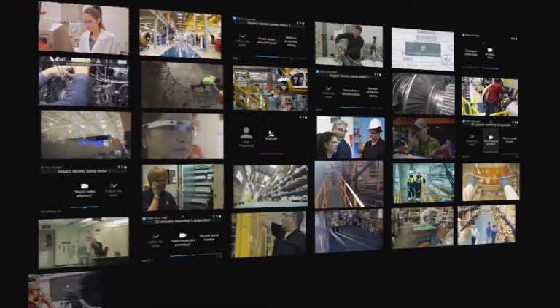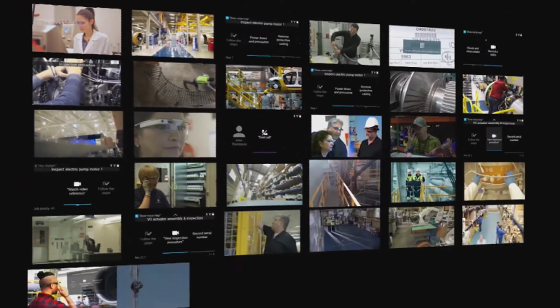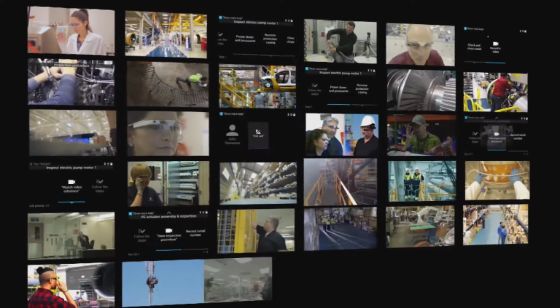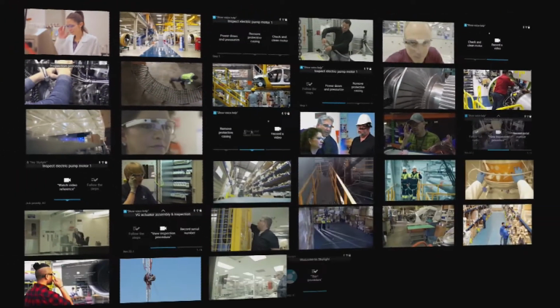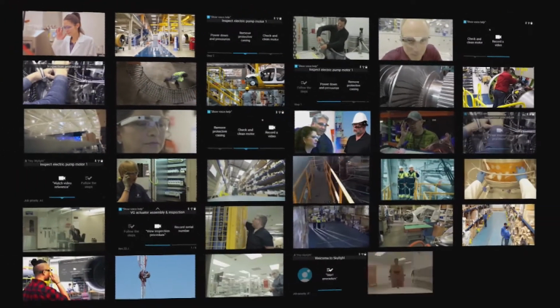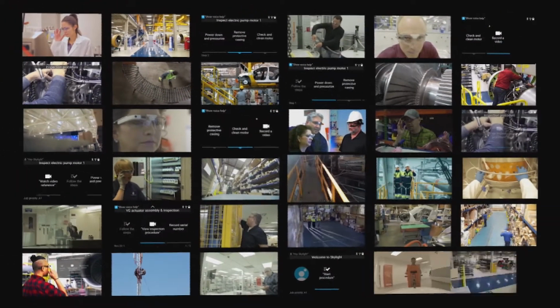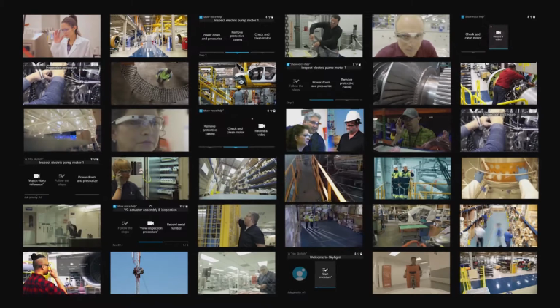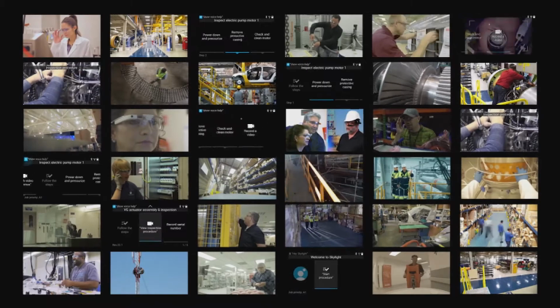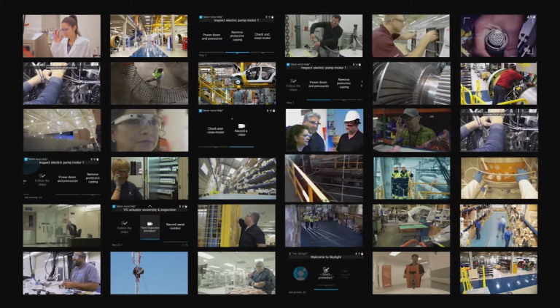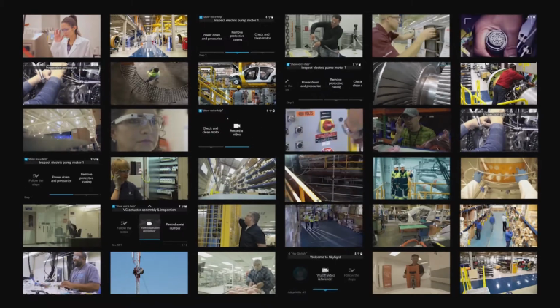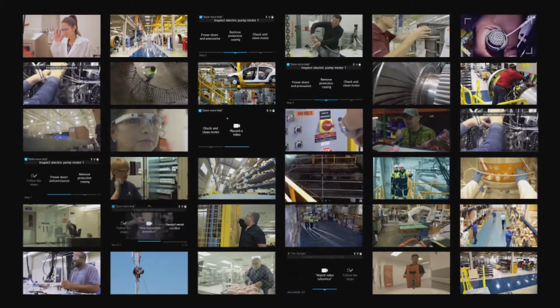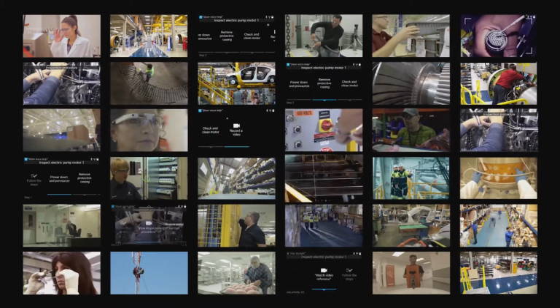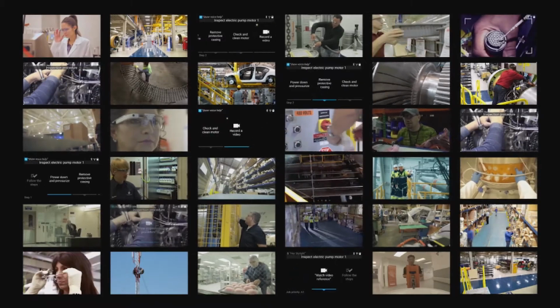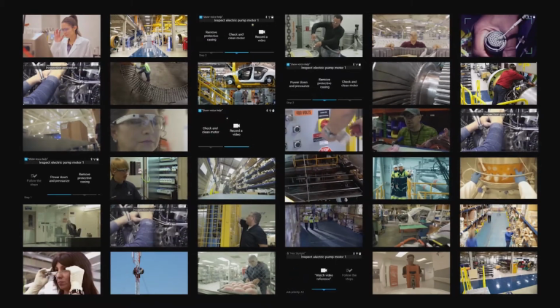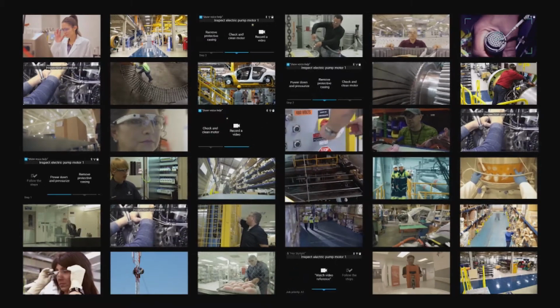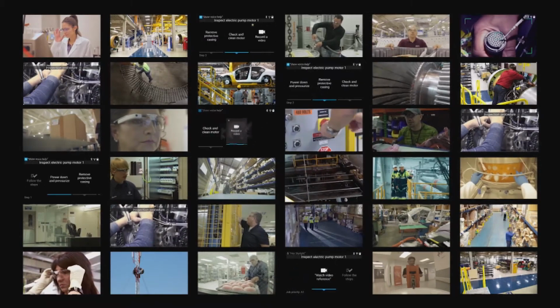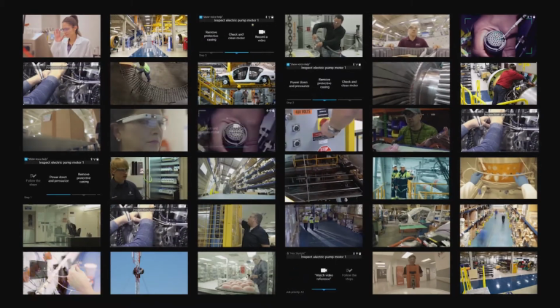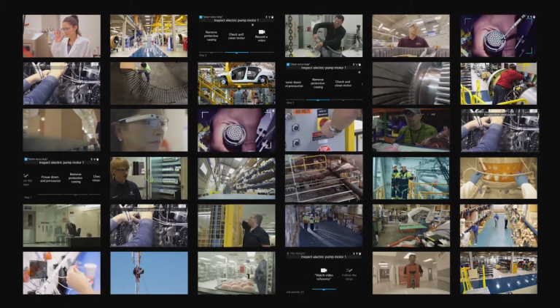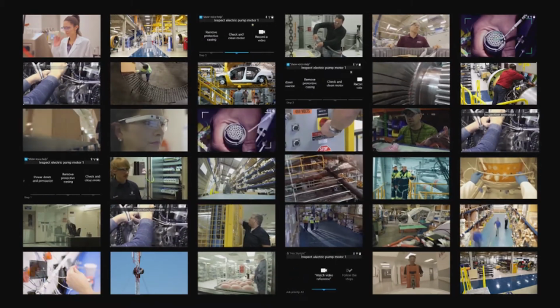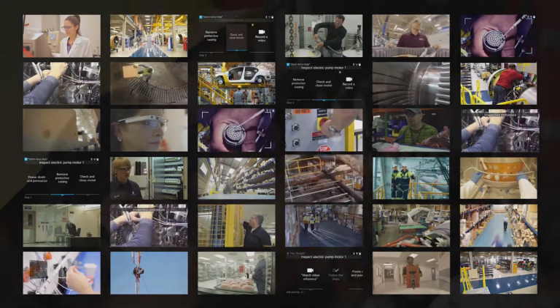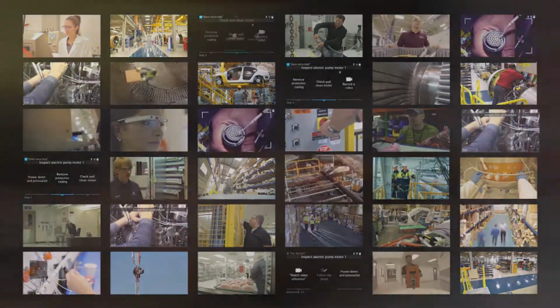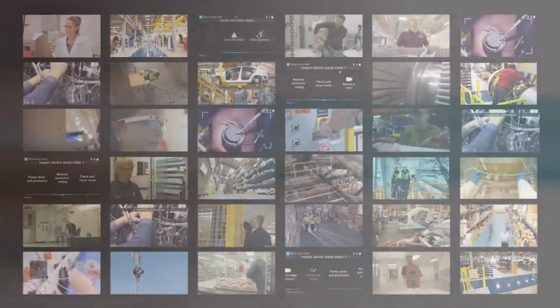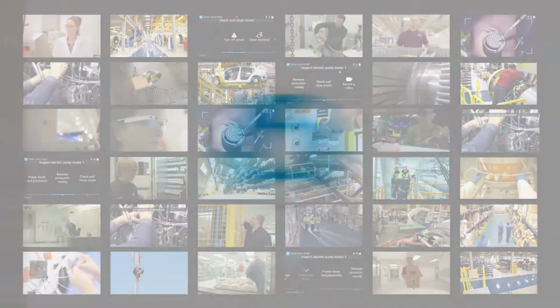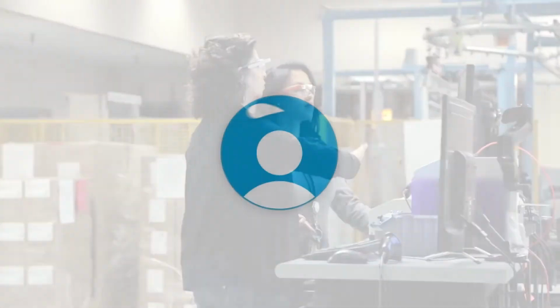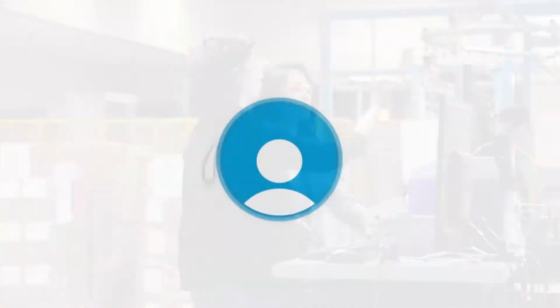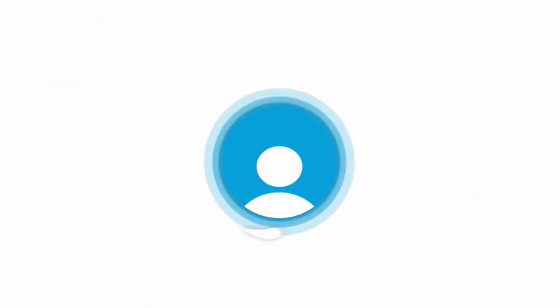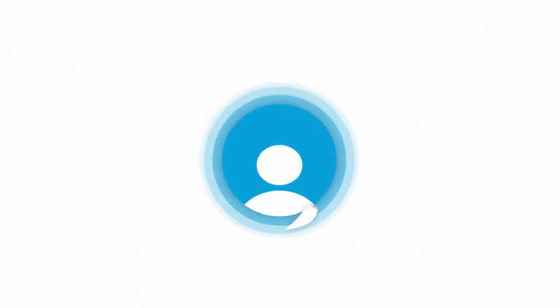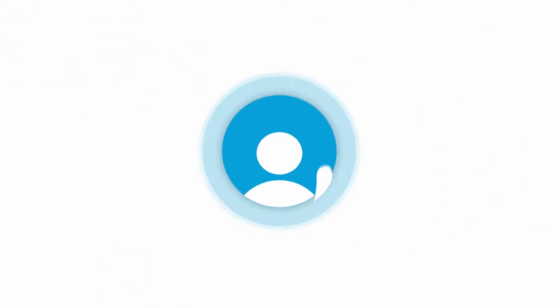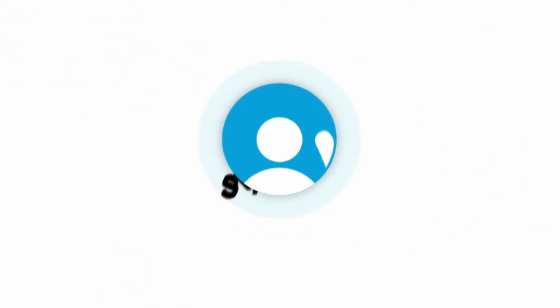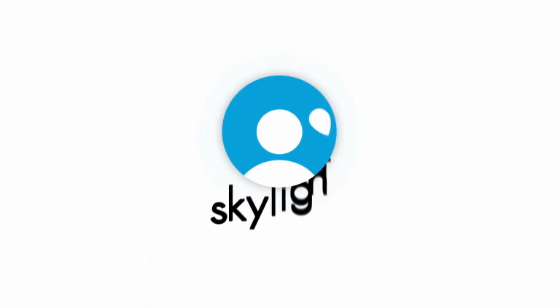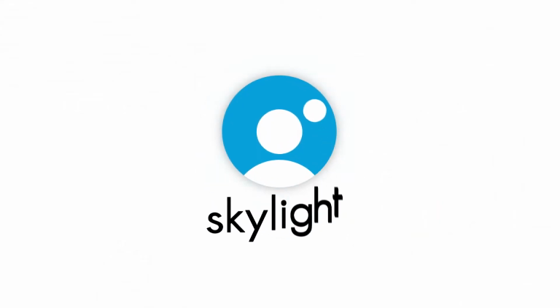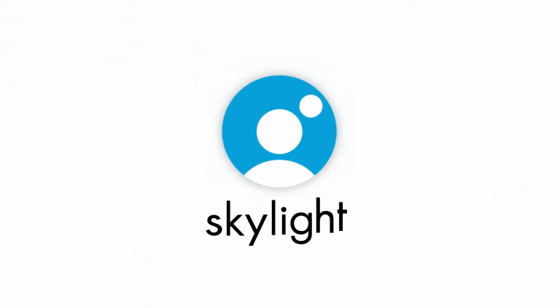Empower your workforce to unlock dramatic performance improvements. Skylight.